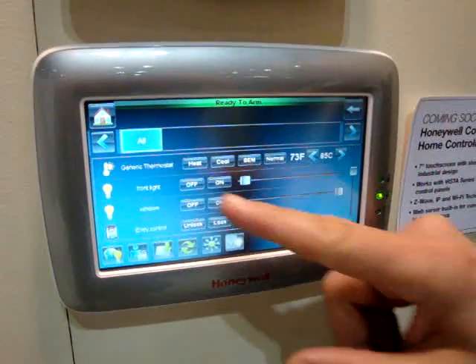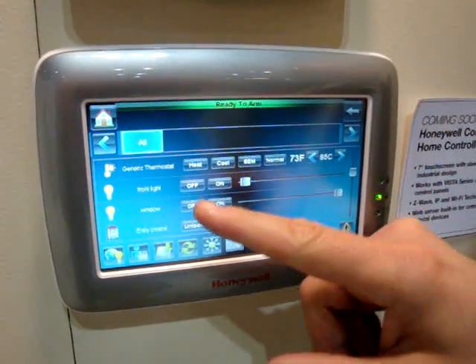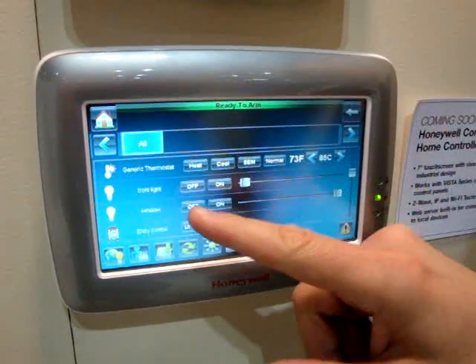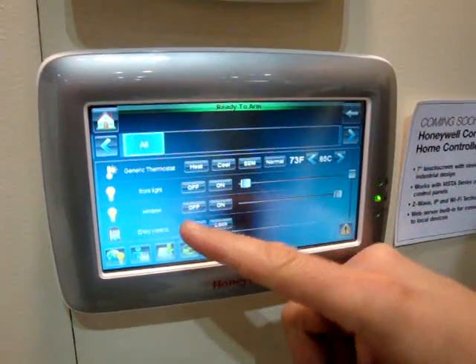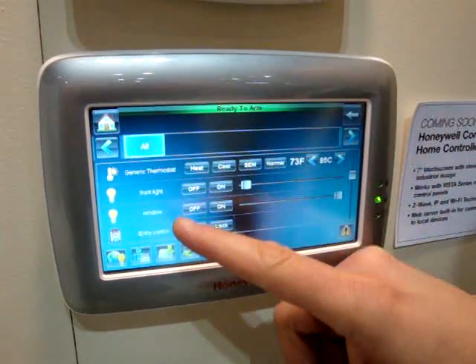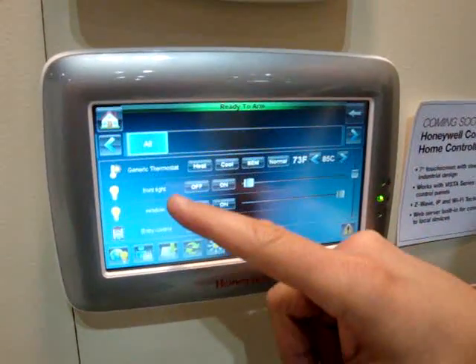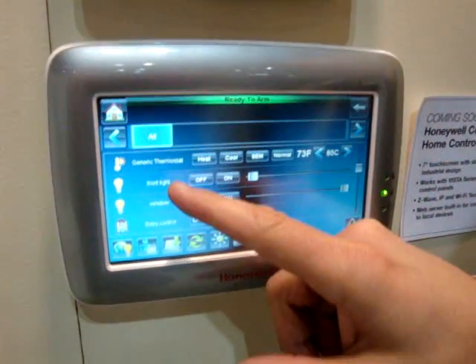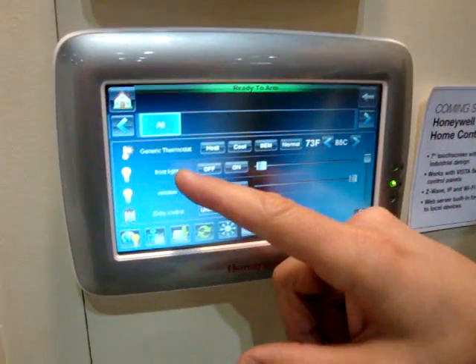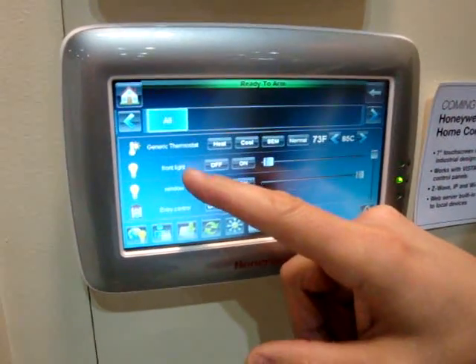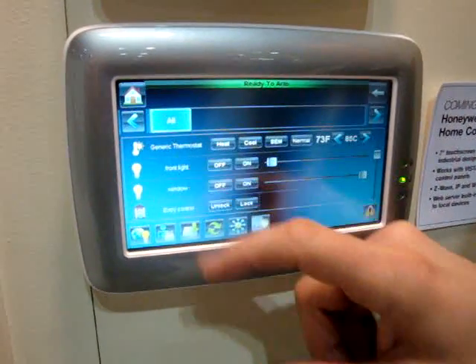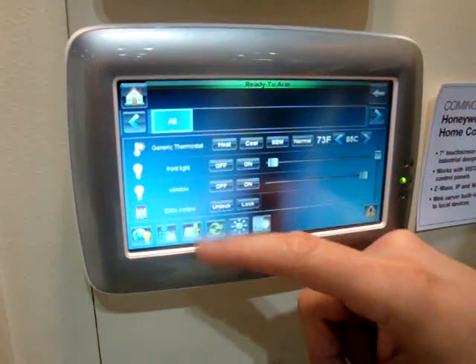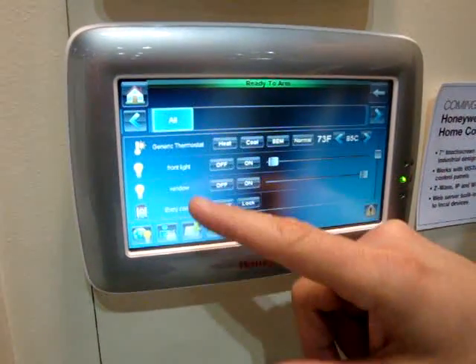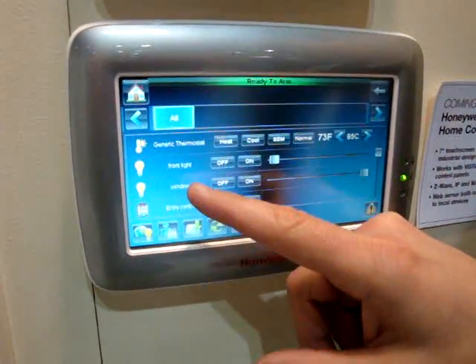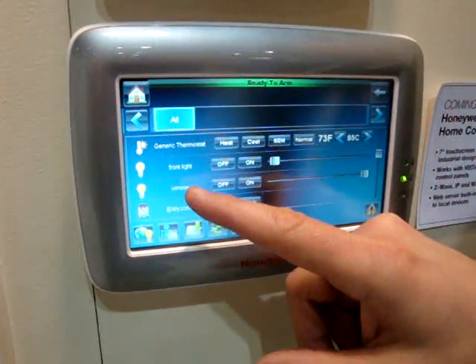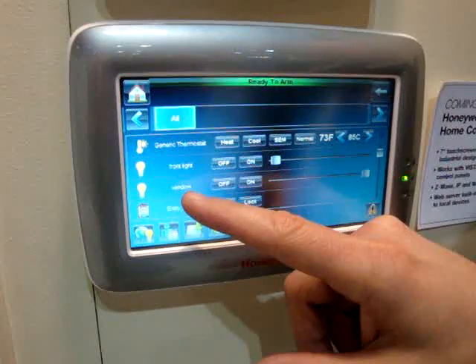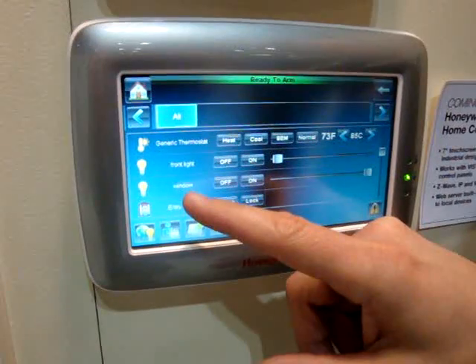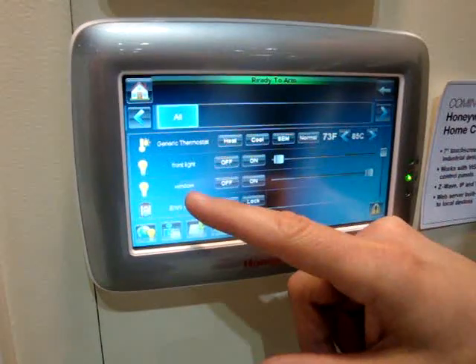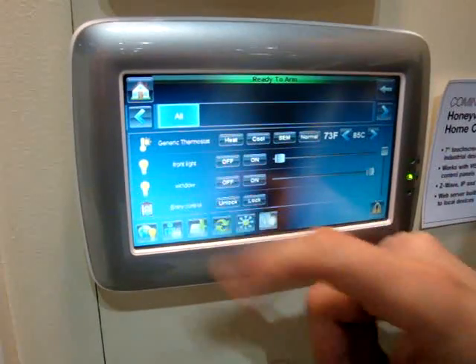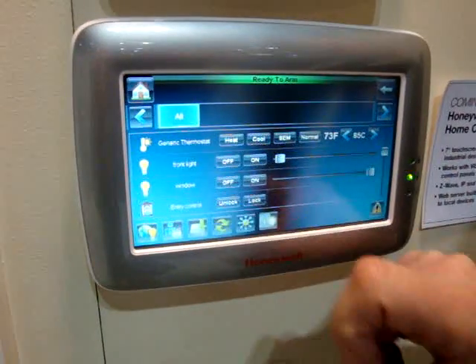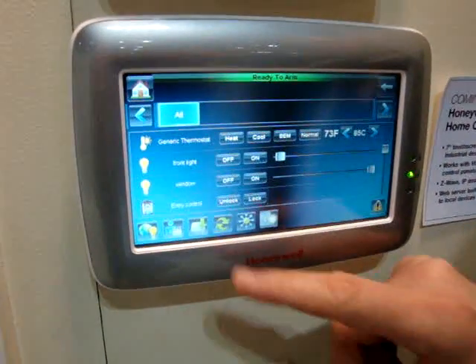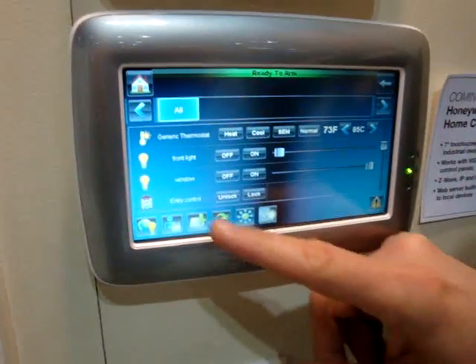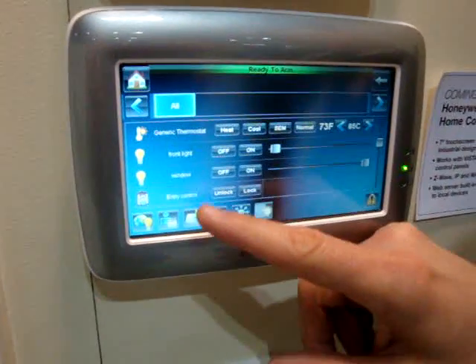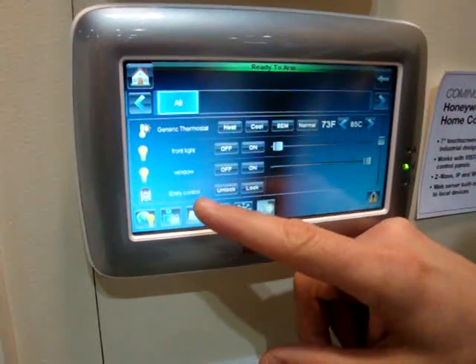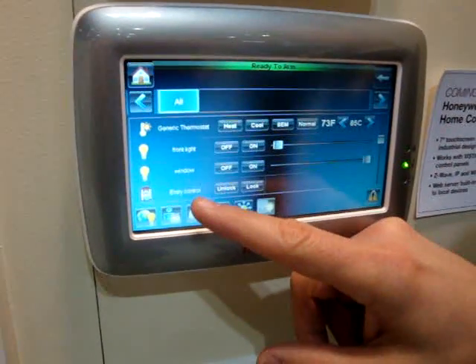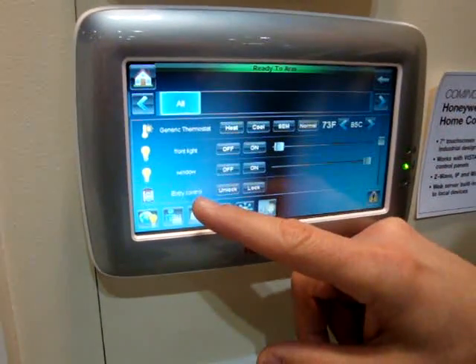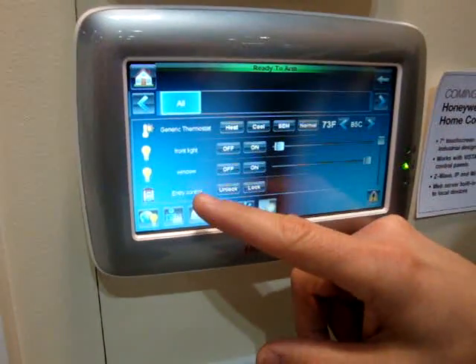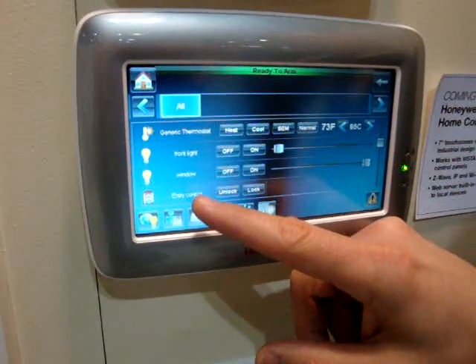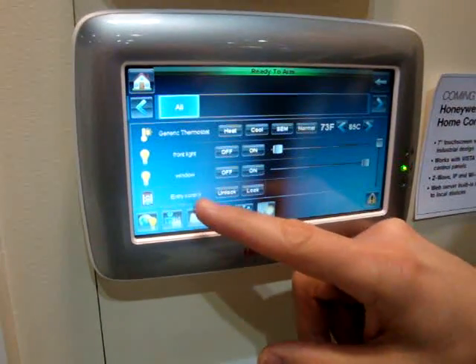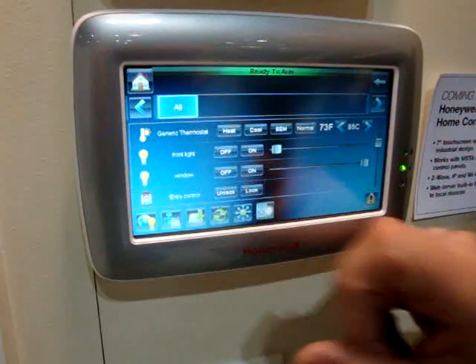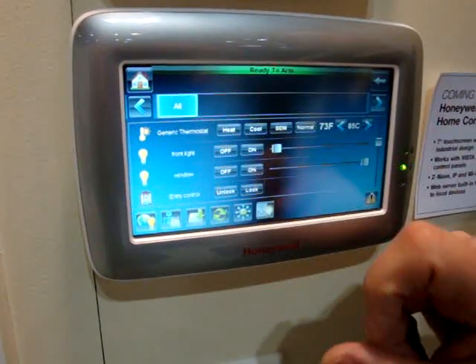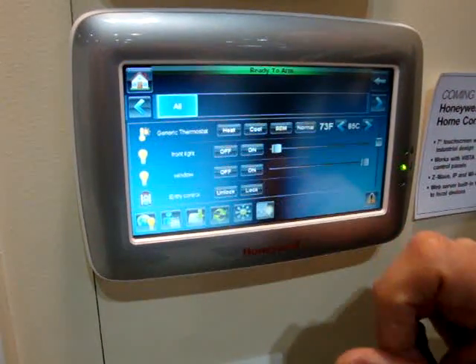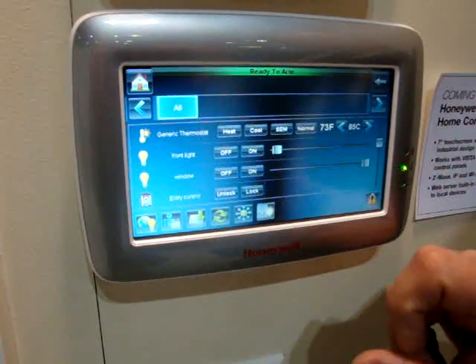In addition to that, I have a number of lights, a window shade, and a door lock as well.